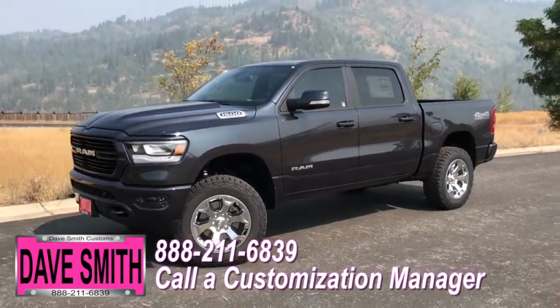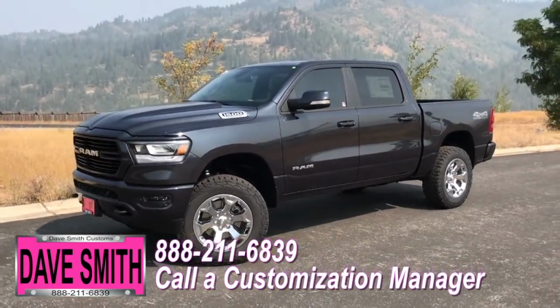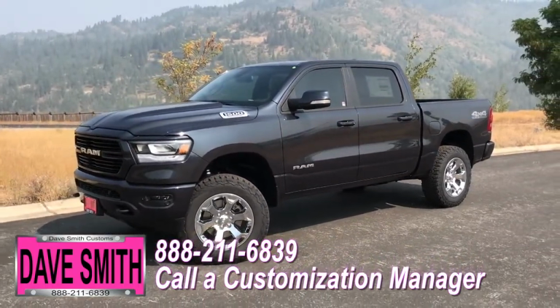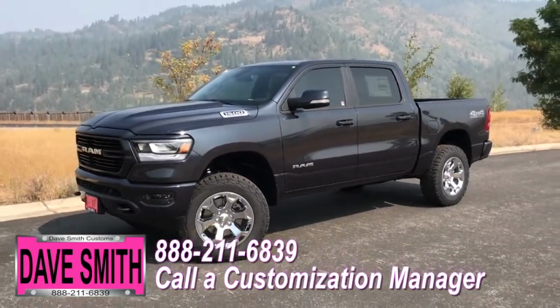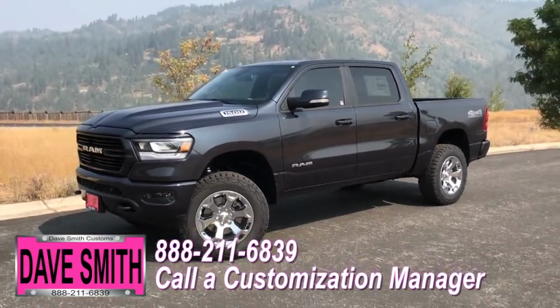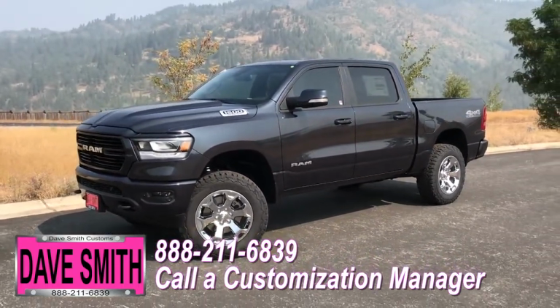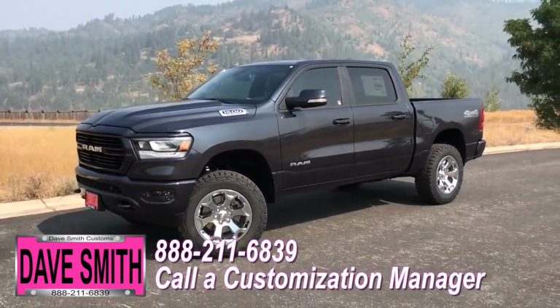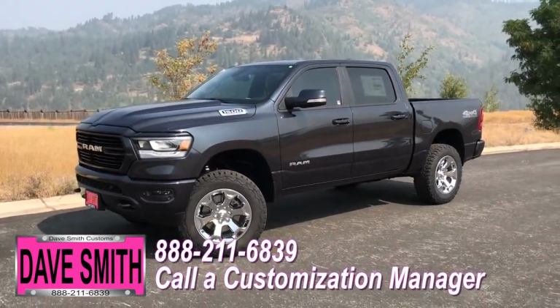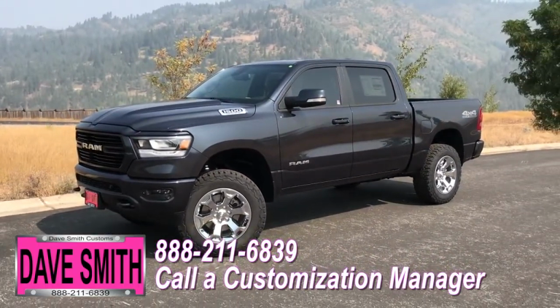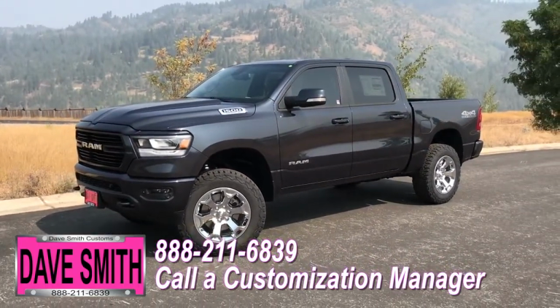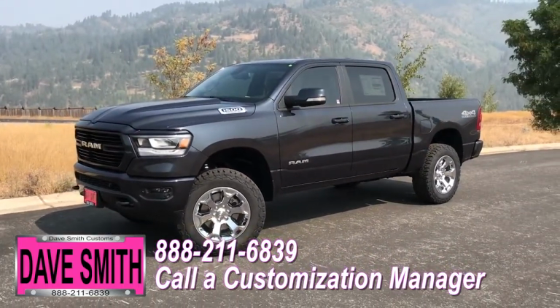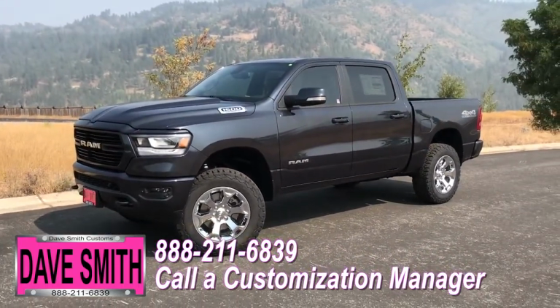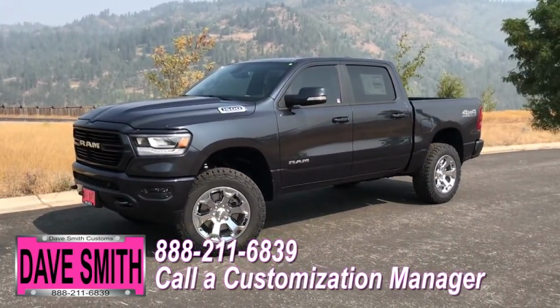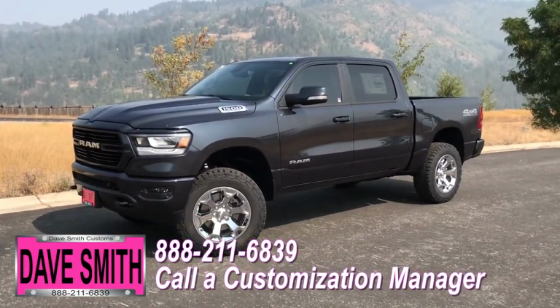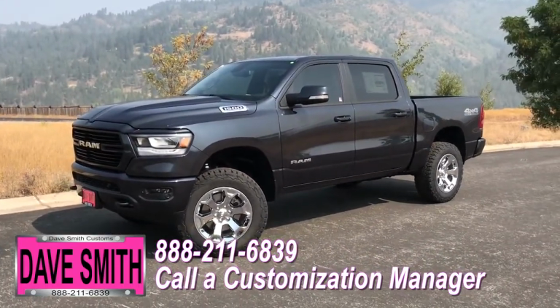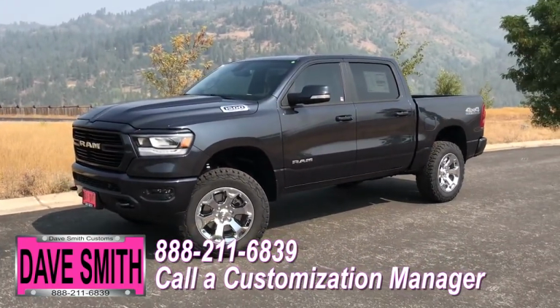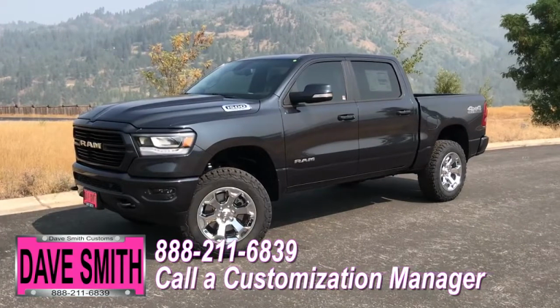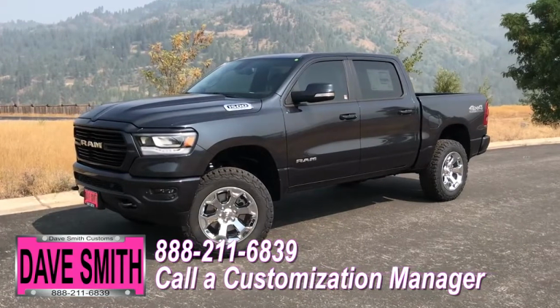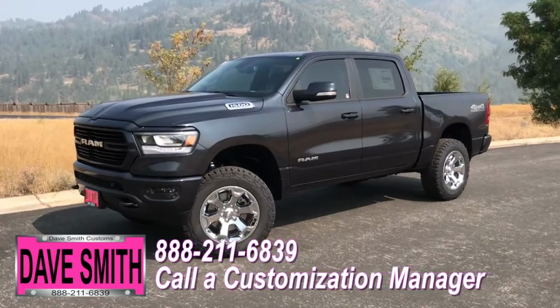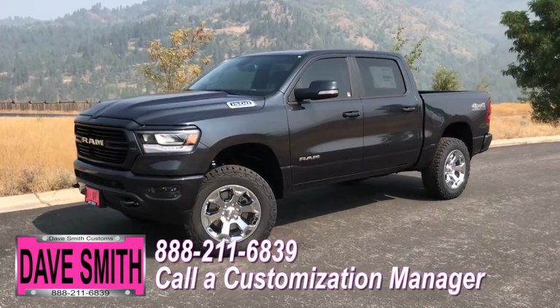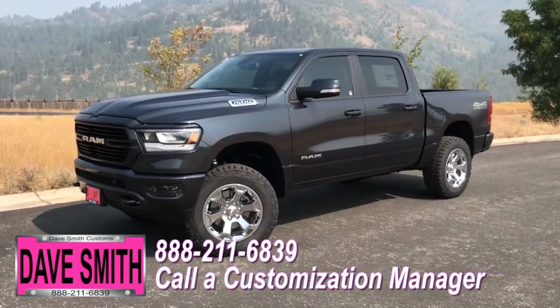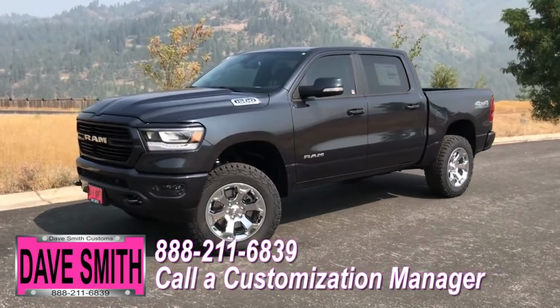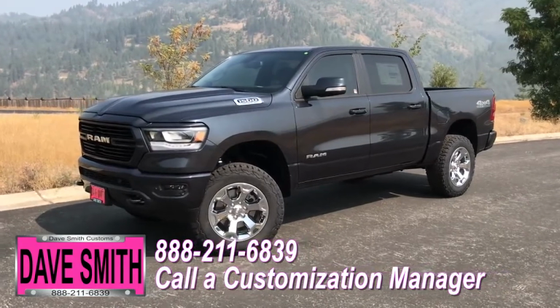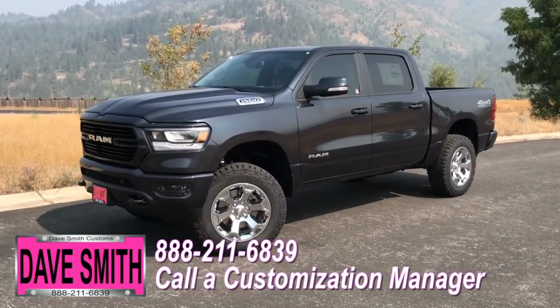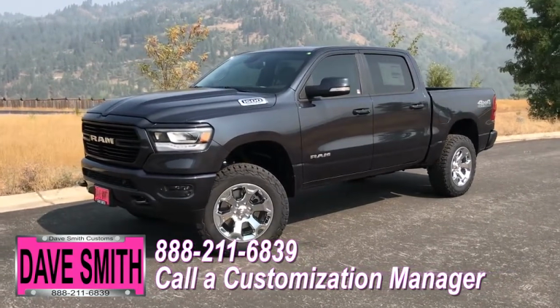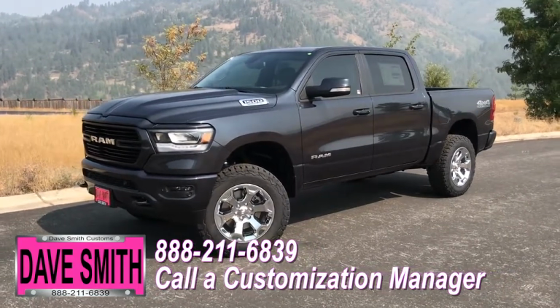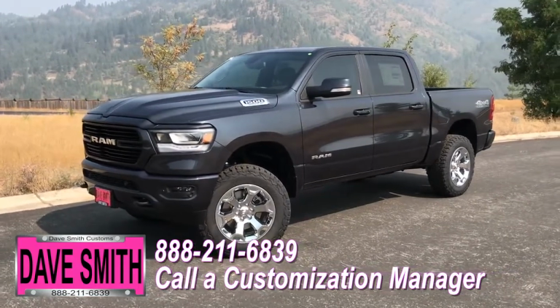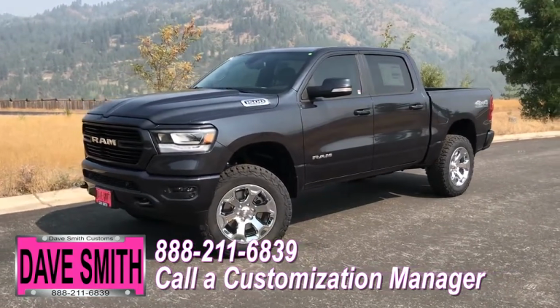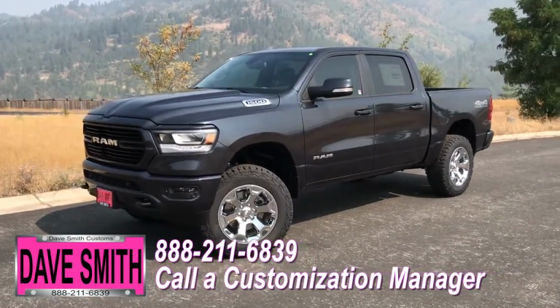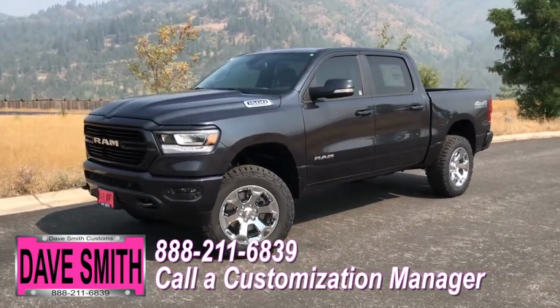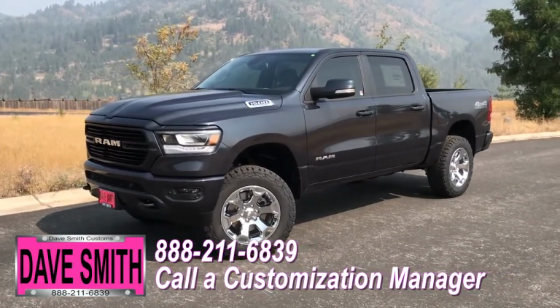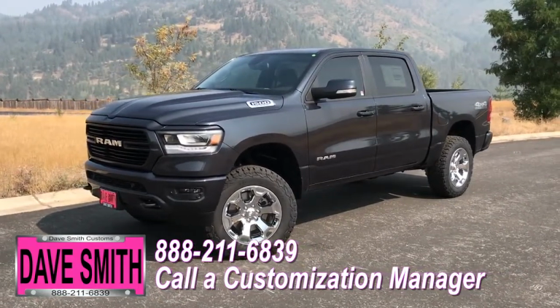No one does custom like Dave Smith. Contact a customization manager today and order your new Ram.